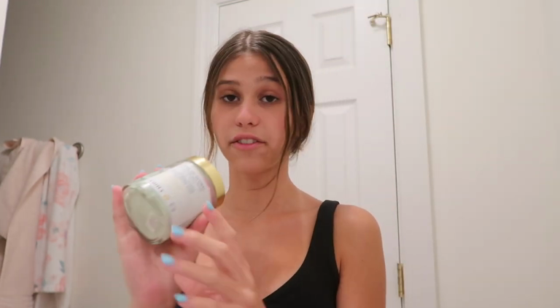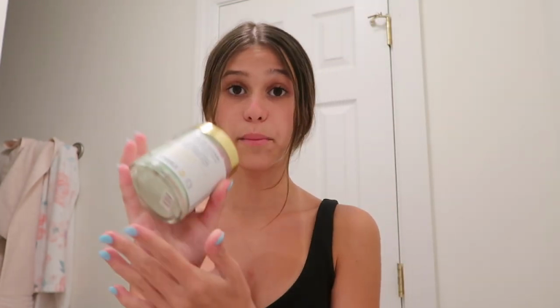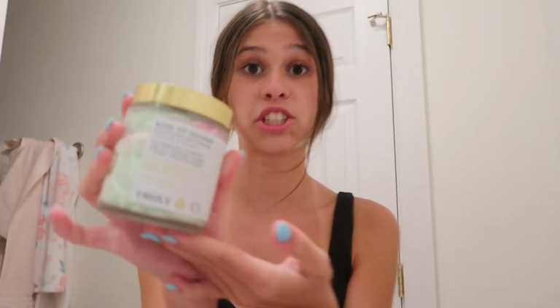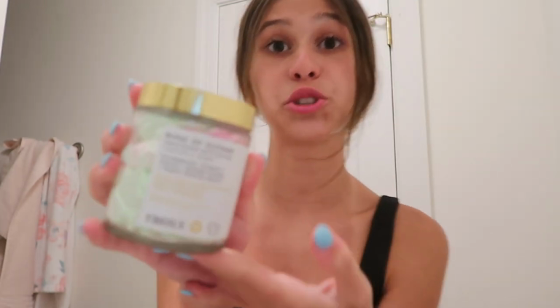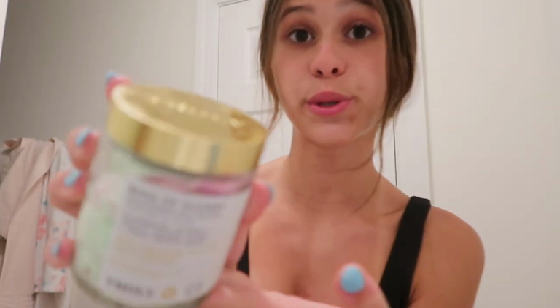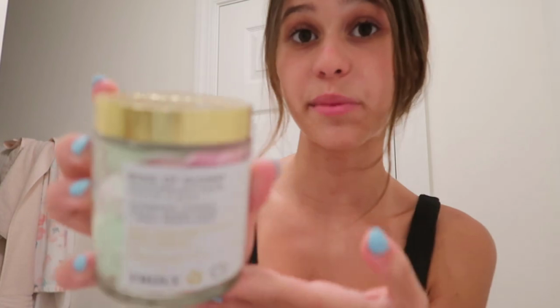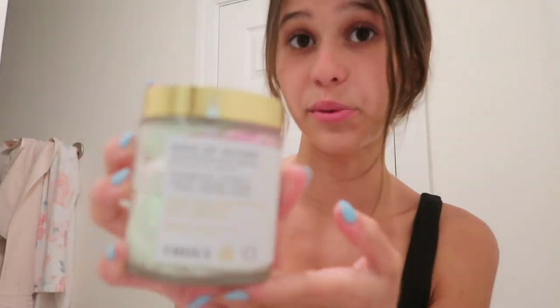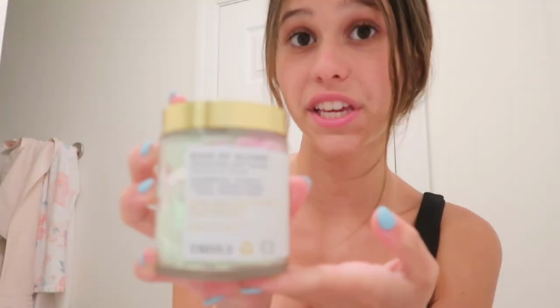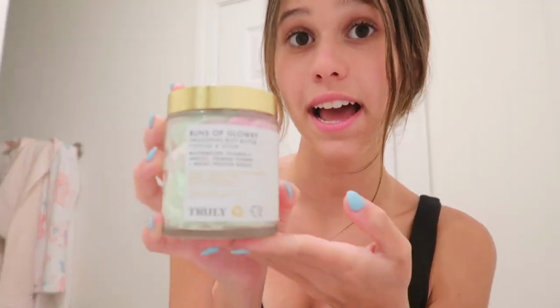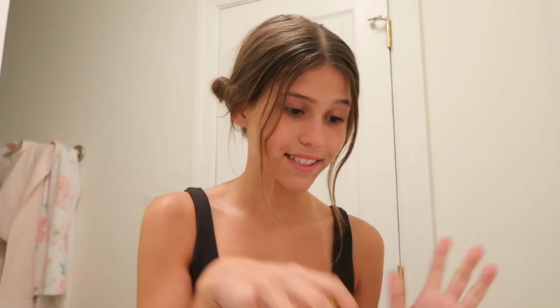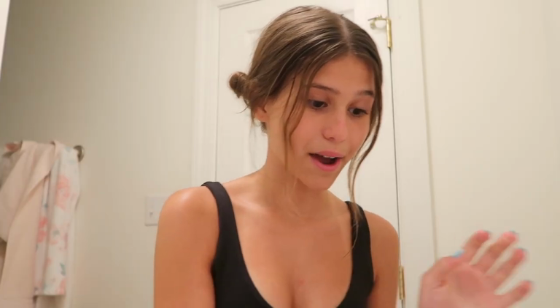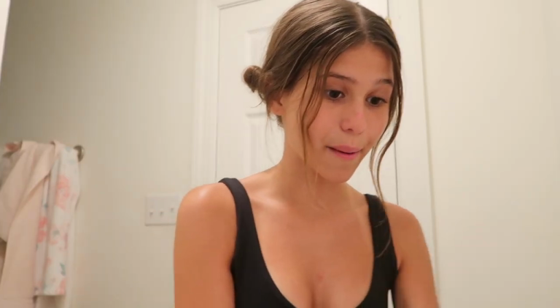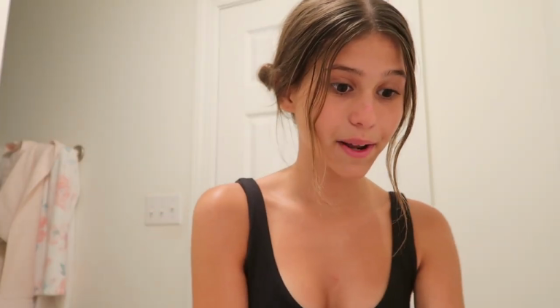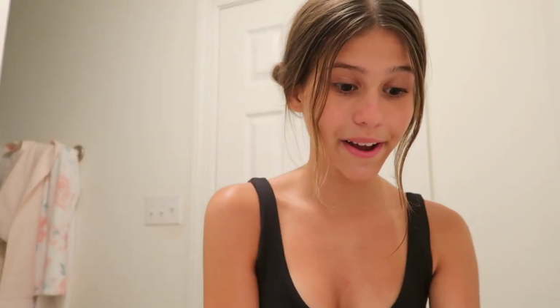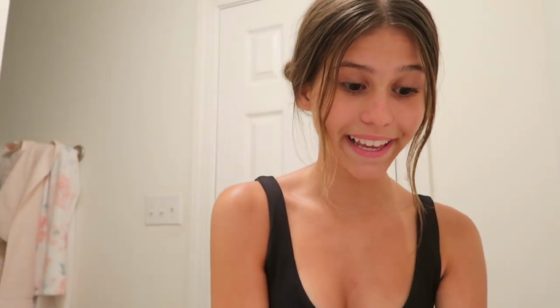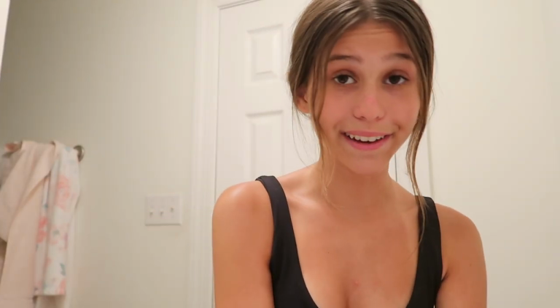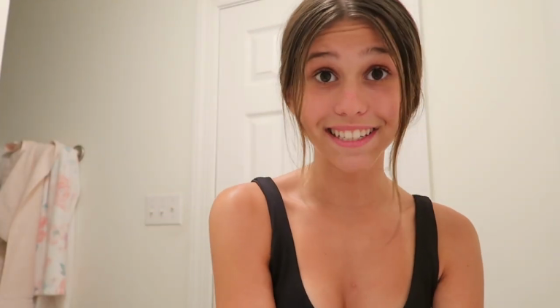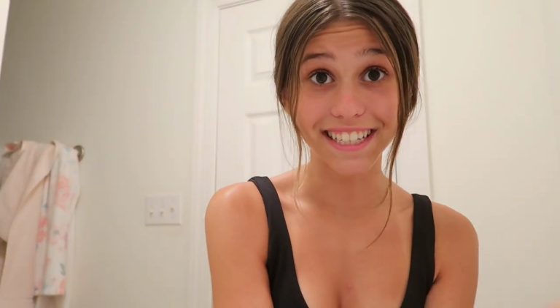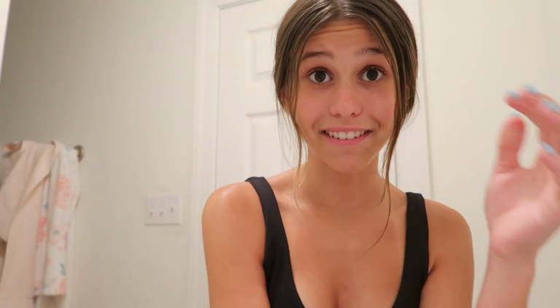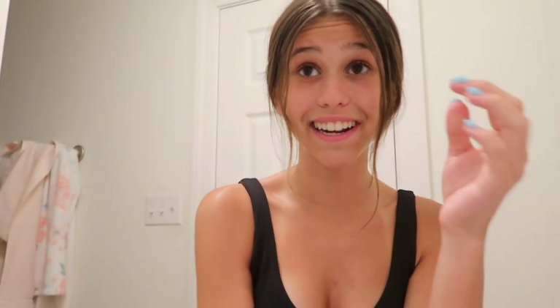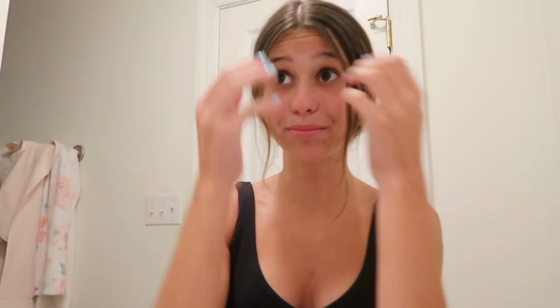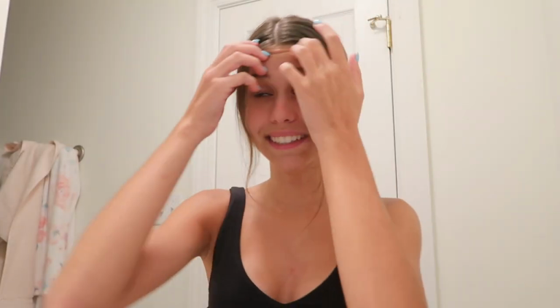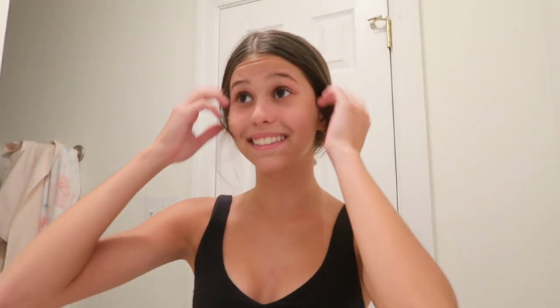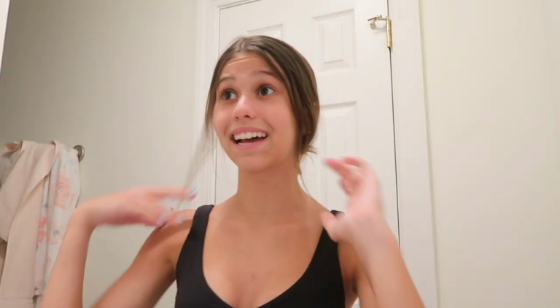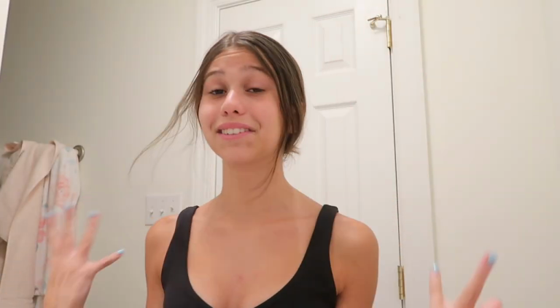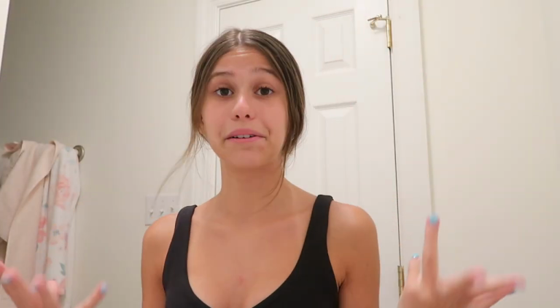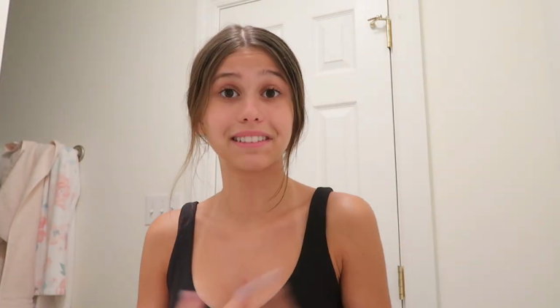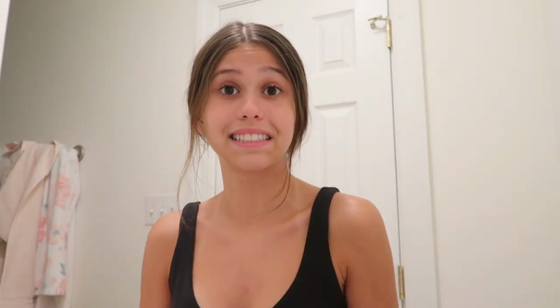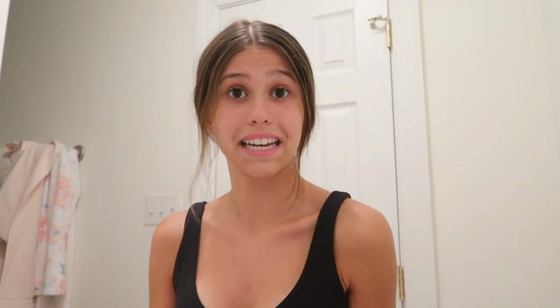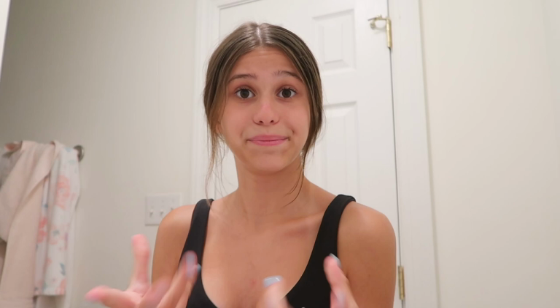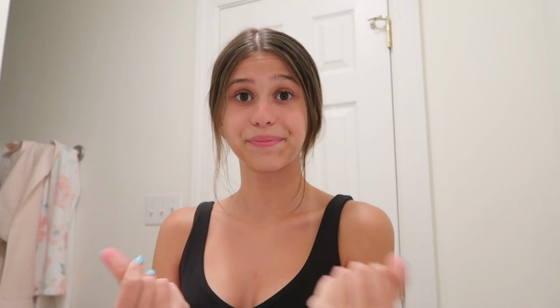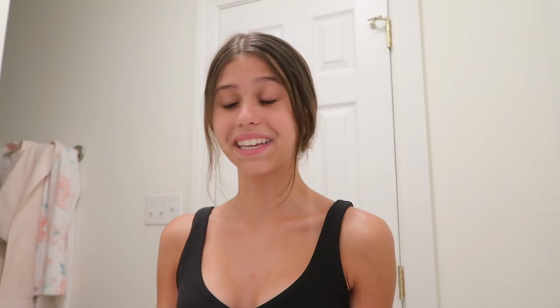After the shower I'm going to use the Buzz of Glory smoothing butter from Truly Beauty. Alright, I'm going to go ahead and get in the shower now.